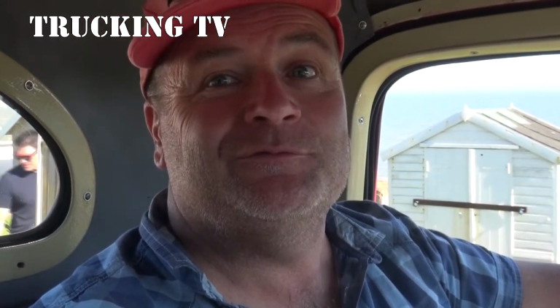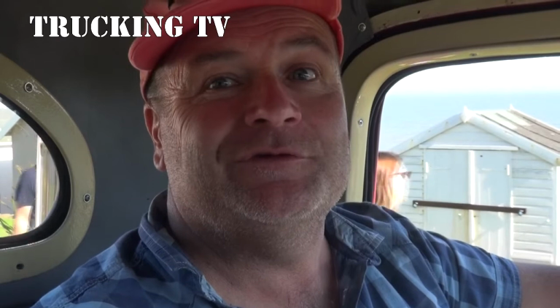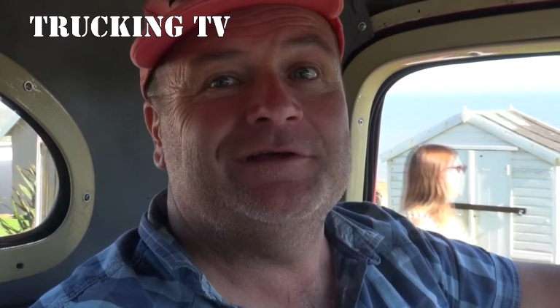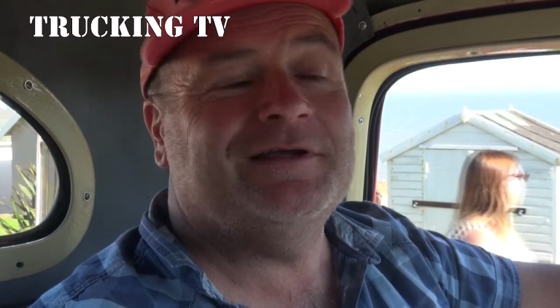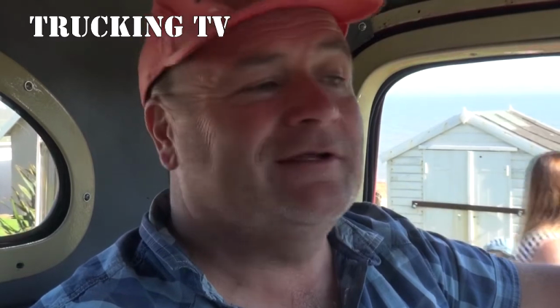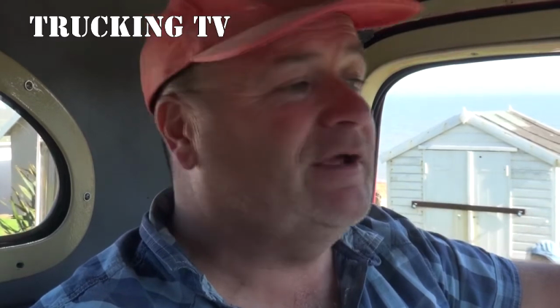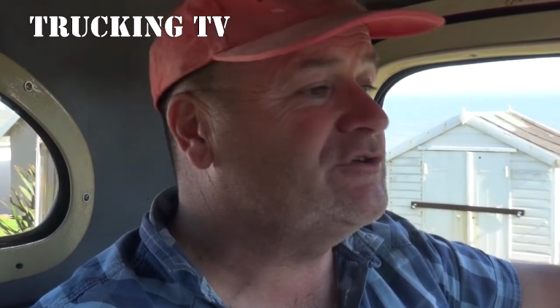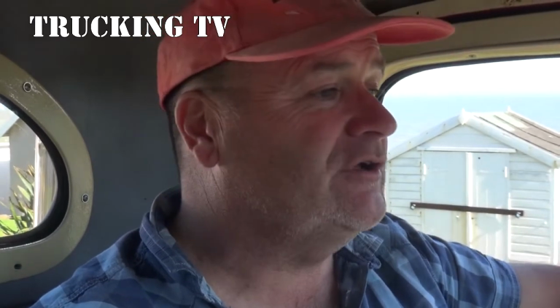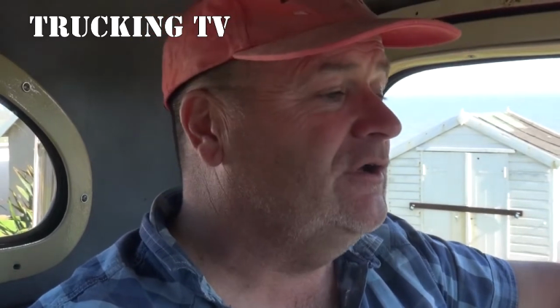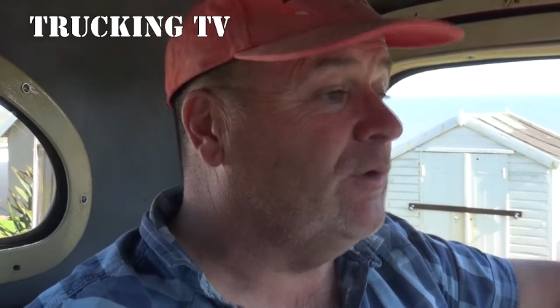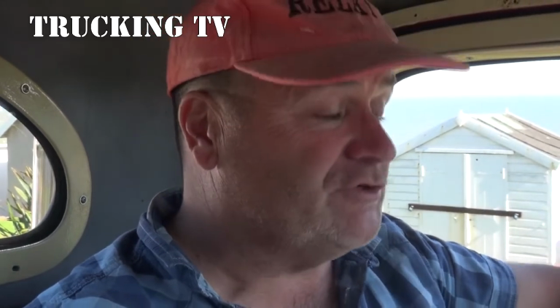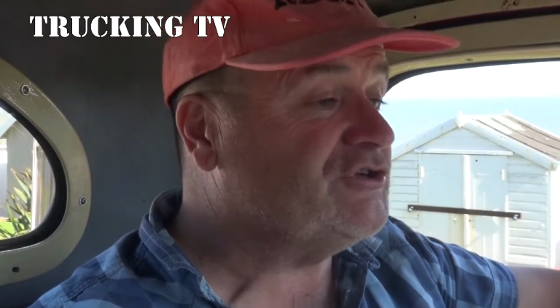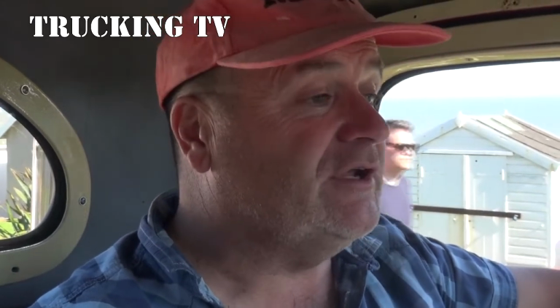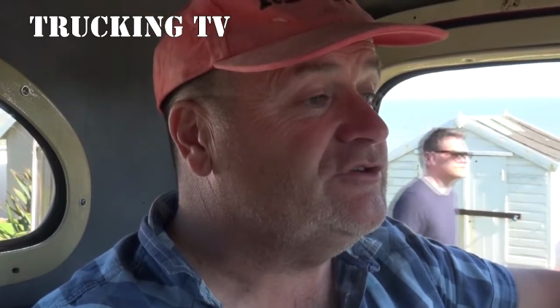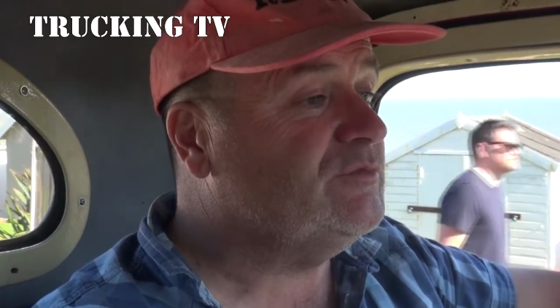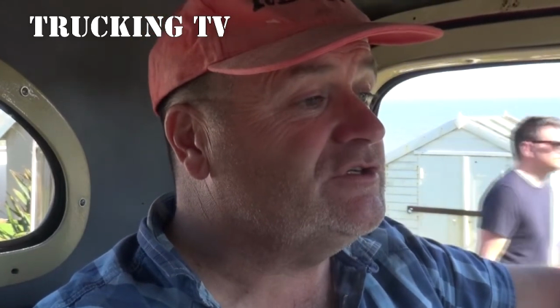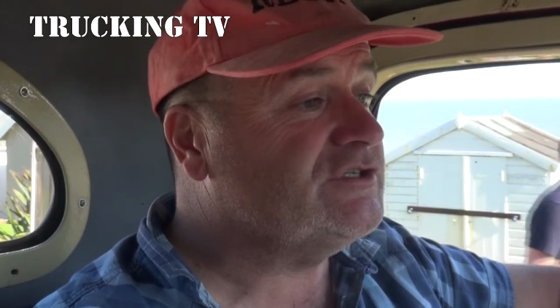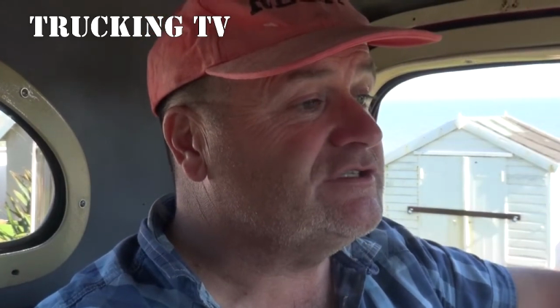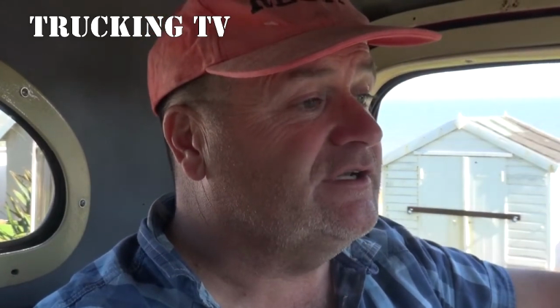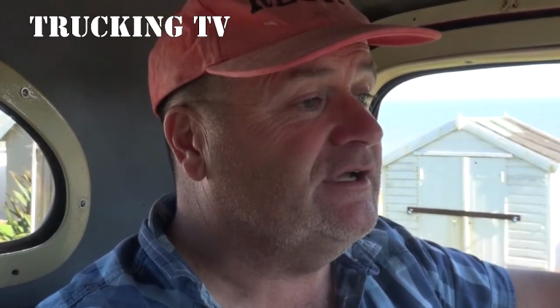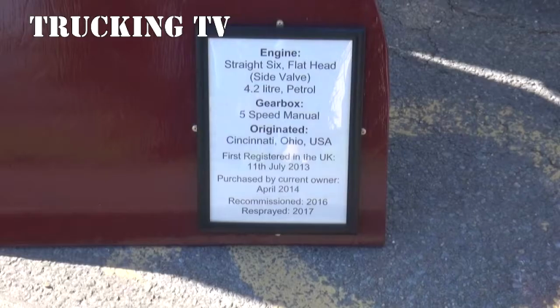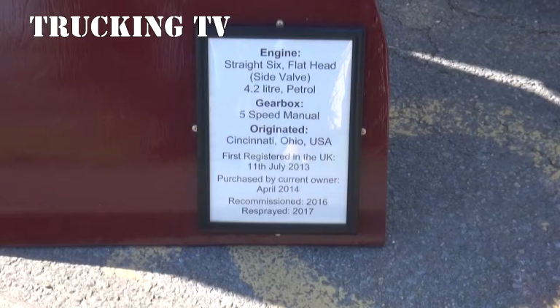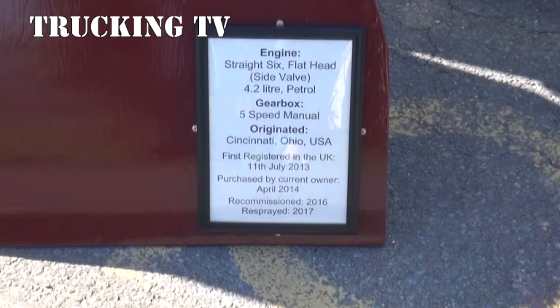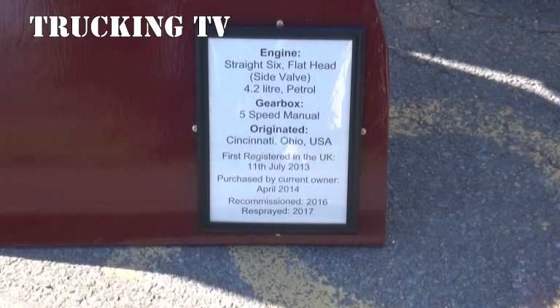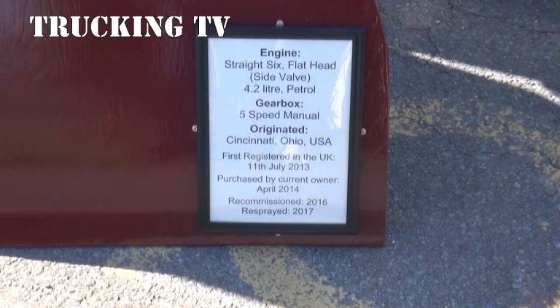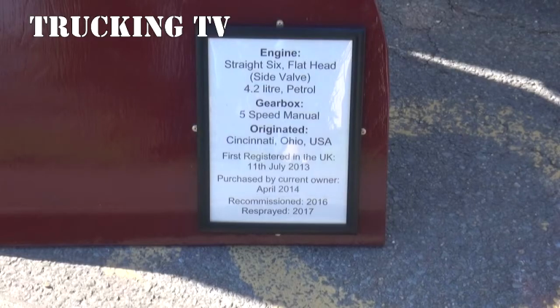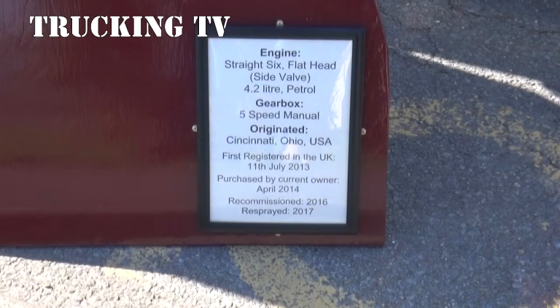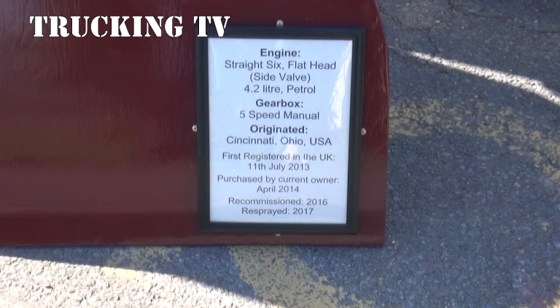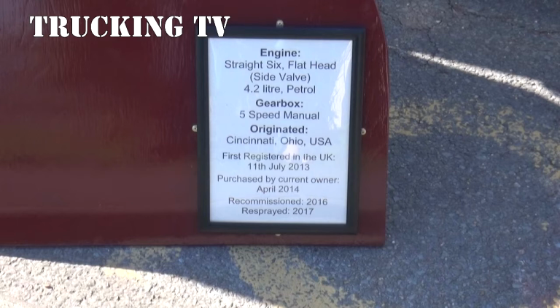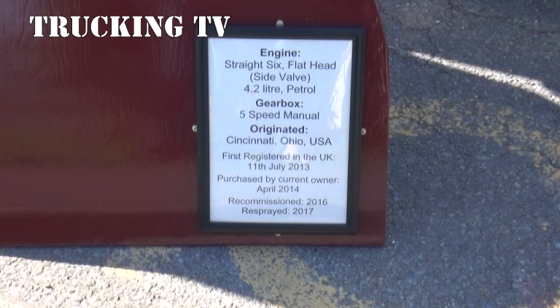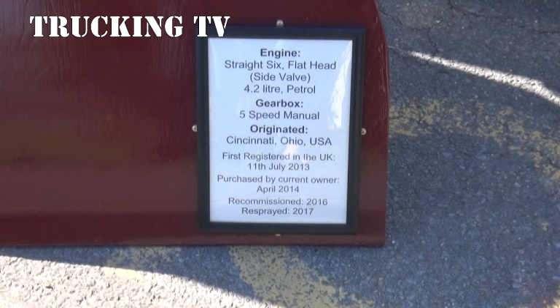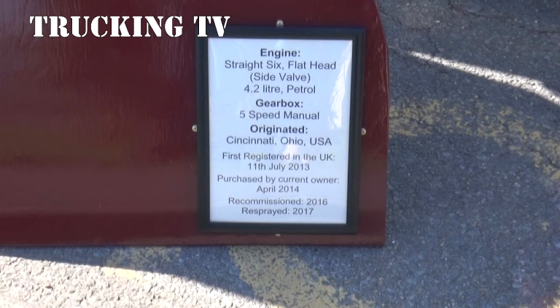Excellent. Now it's got the original engine, which is a six cylinder, 4.2 petrol, side valve.